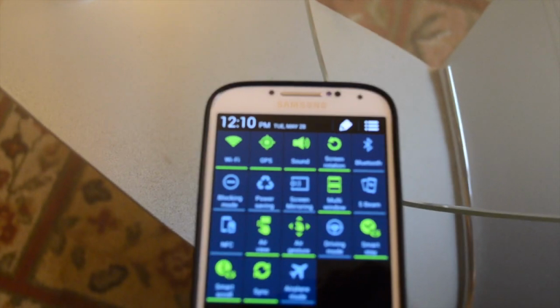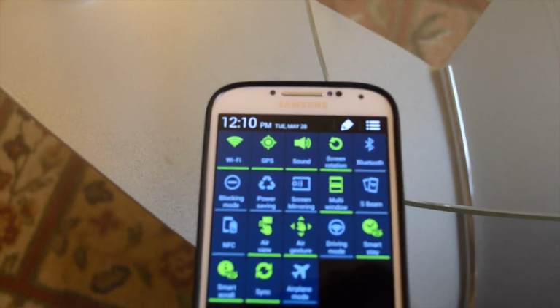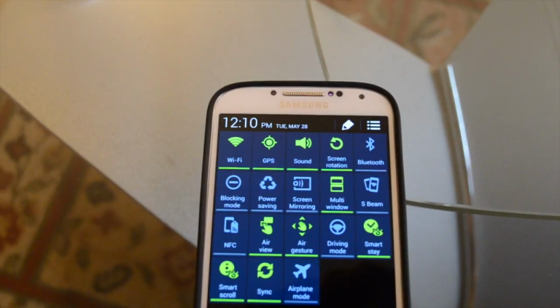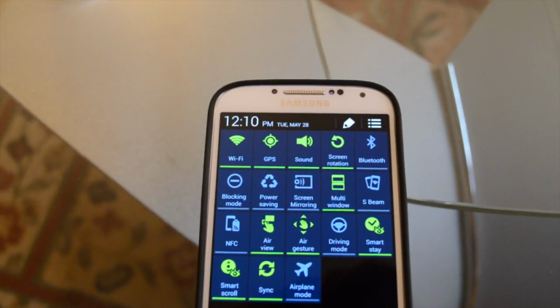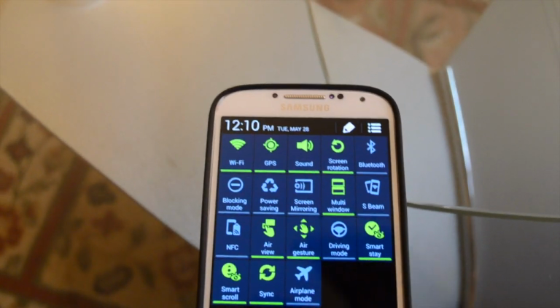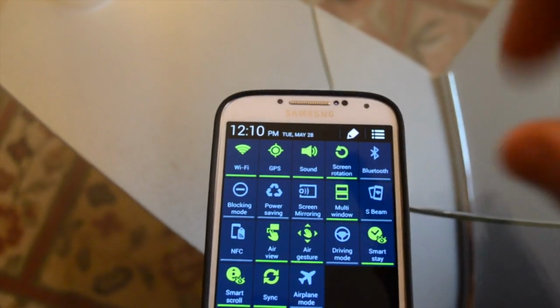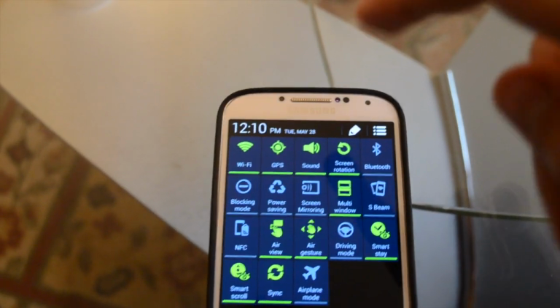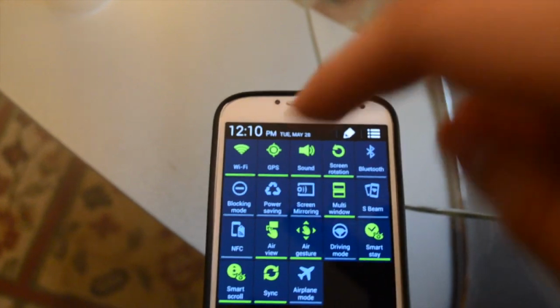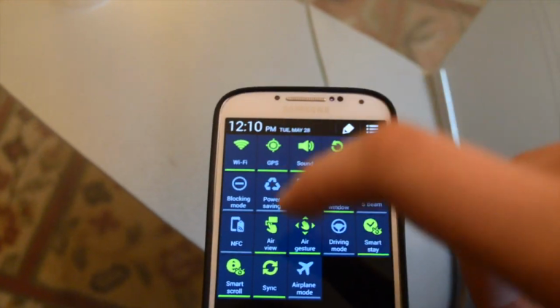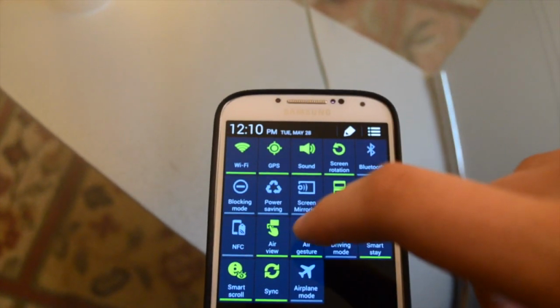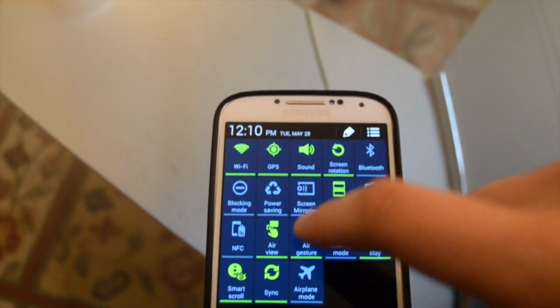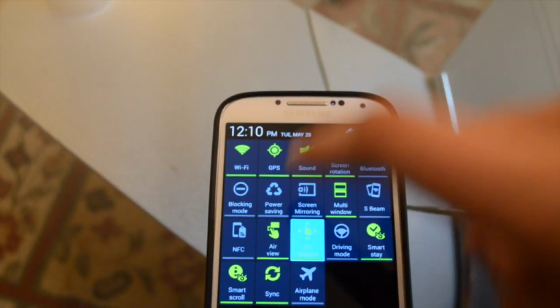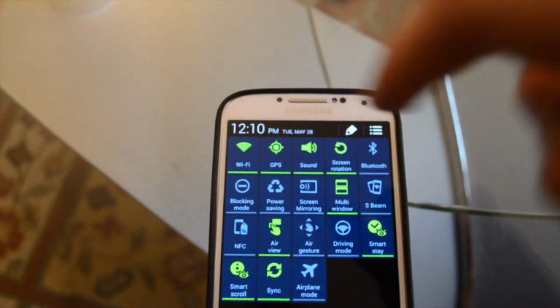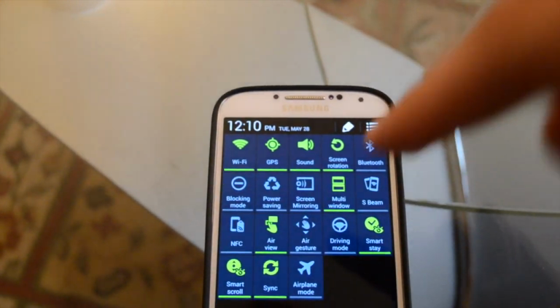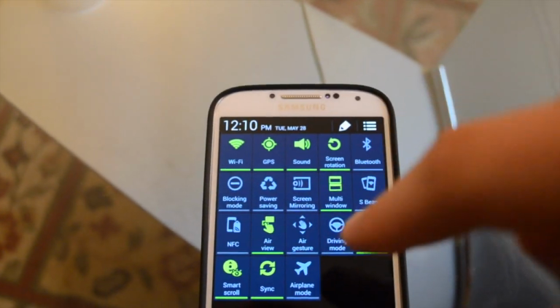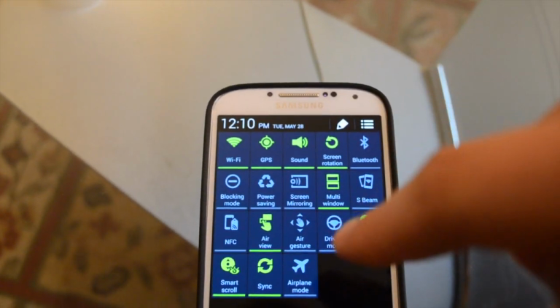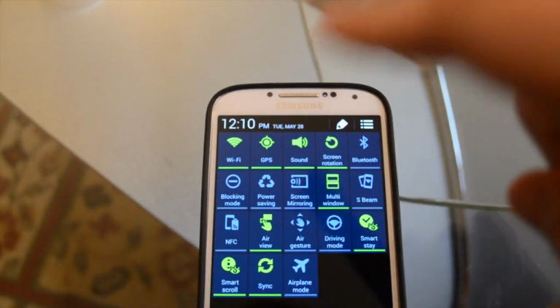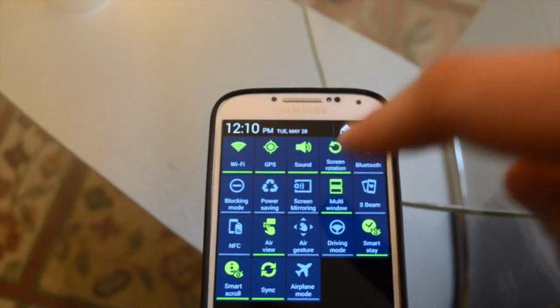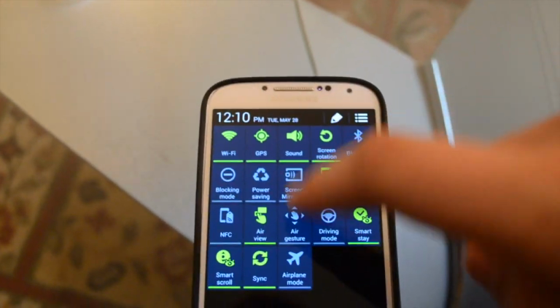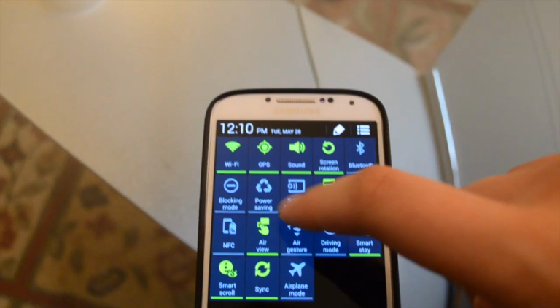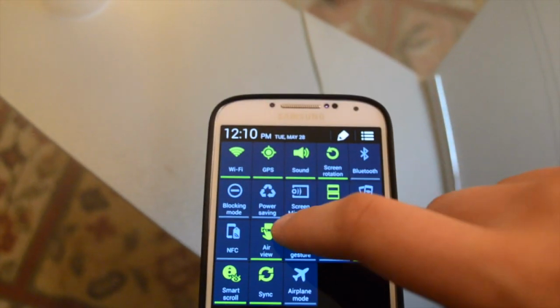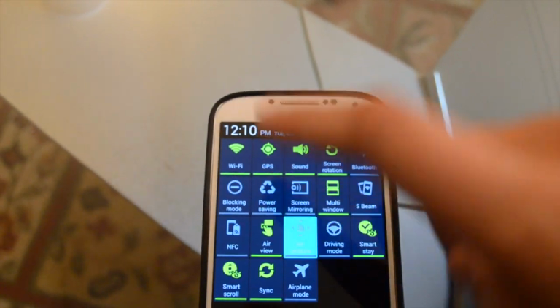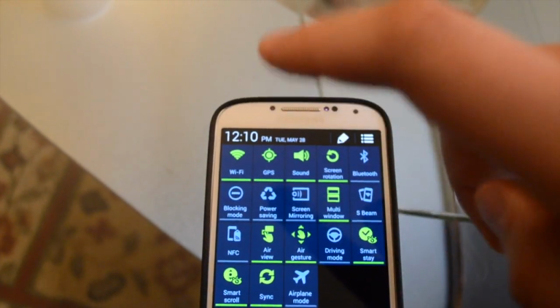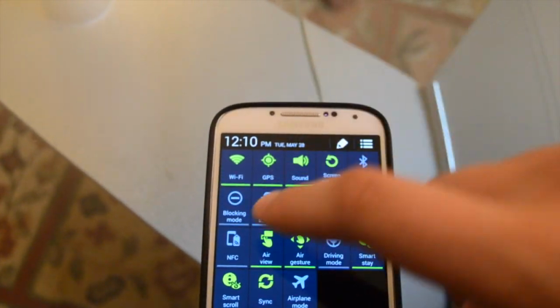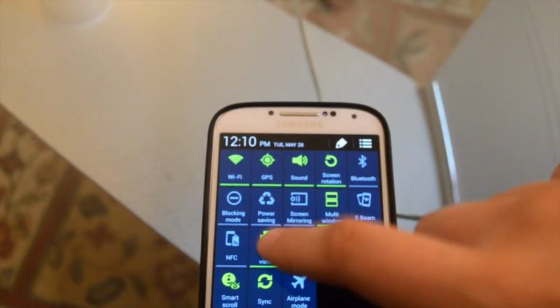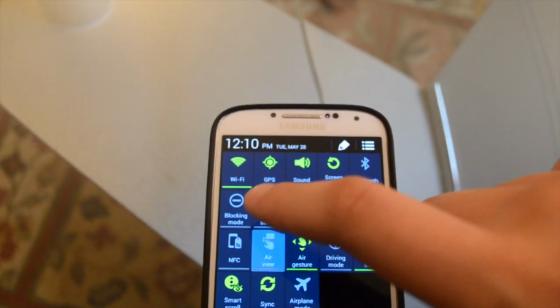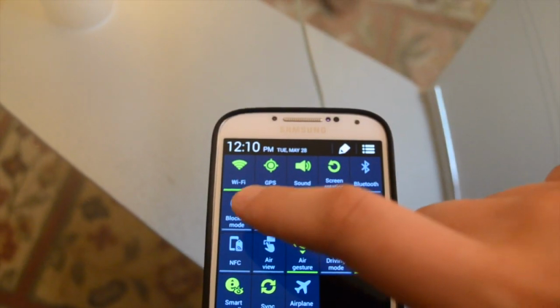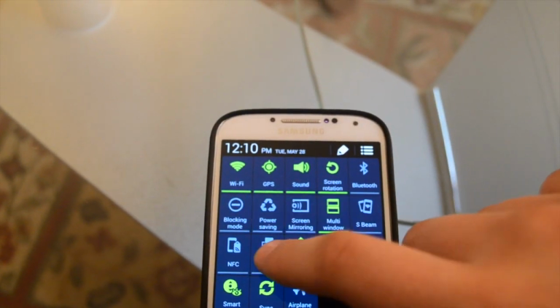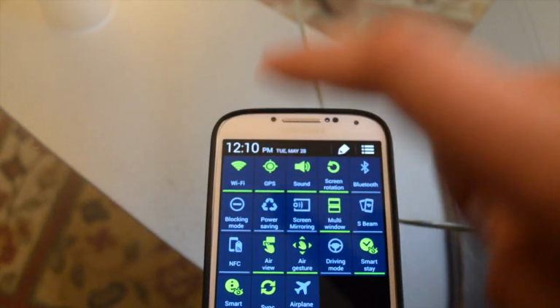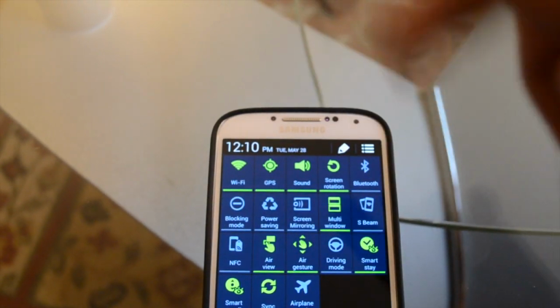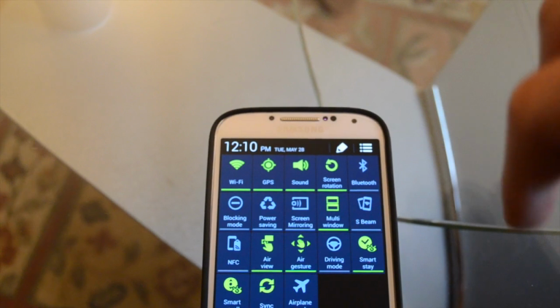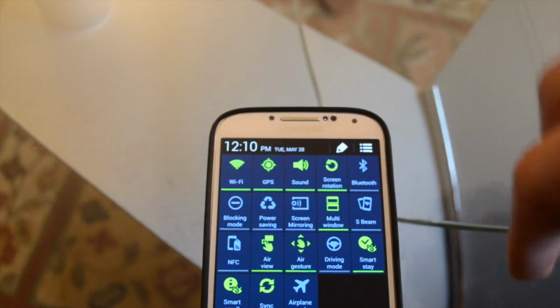And then, if you want AirGesture, you just have to enable it just by doing that. You can turn it on and off.